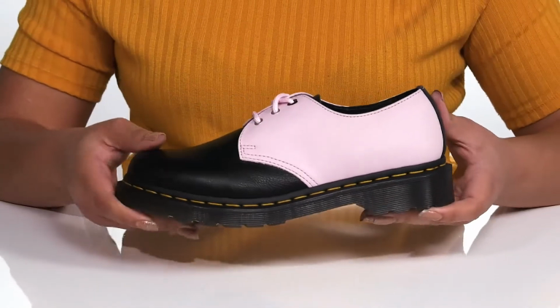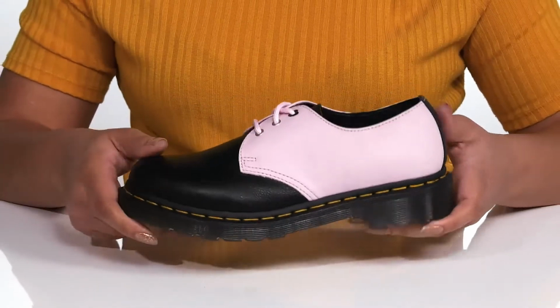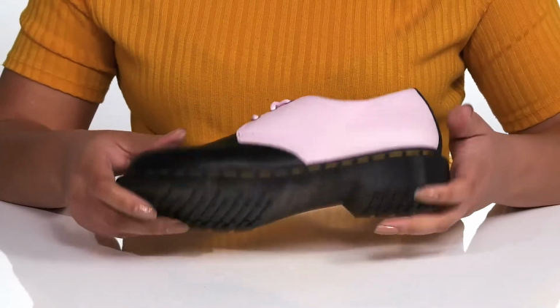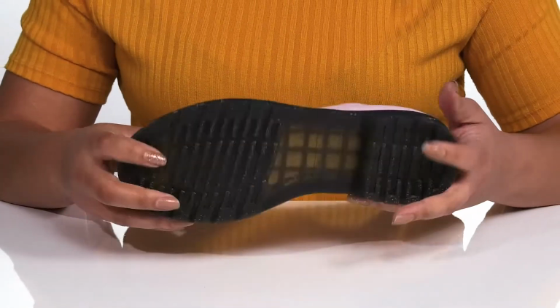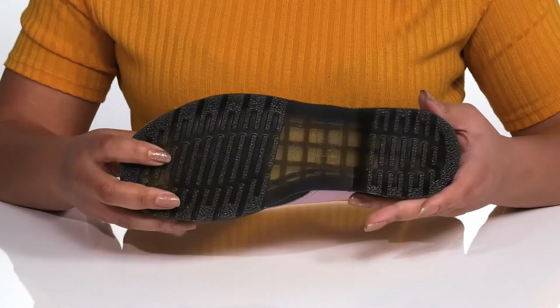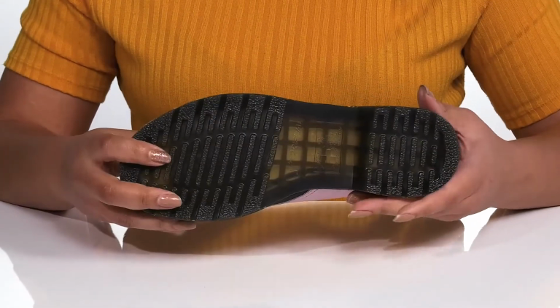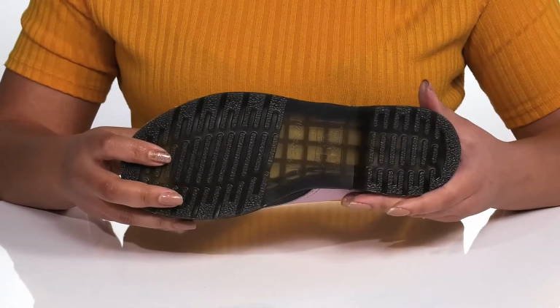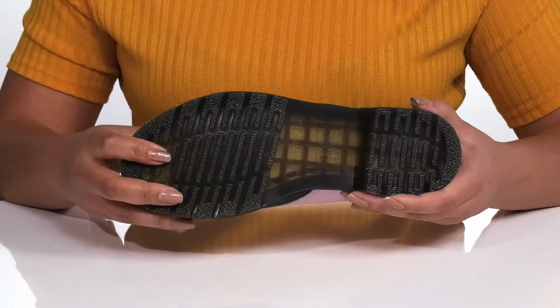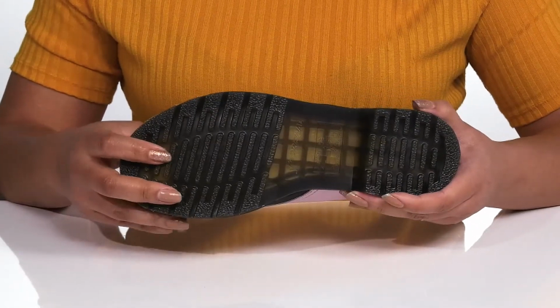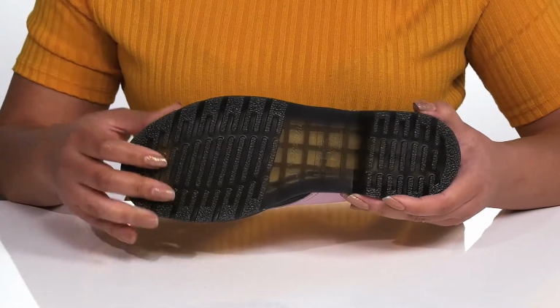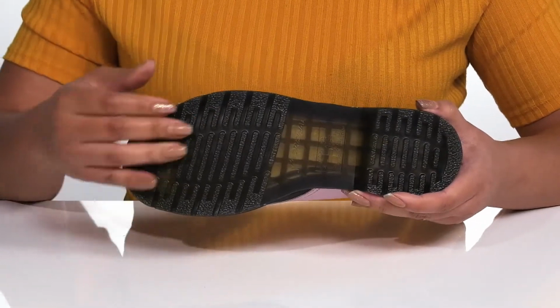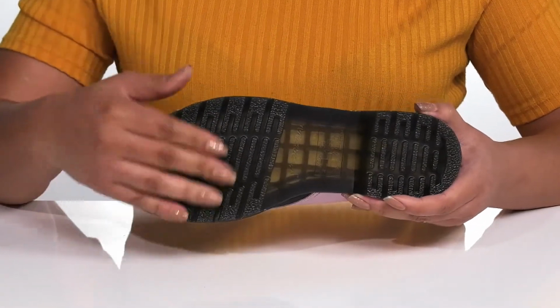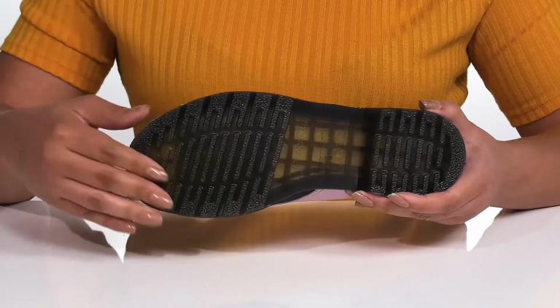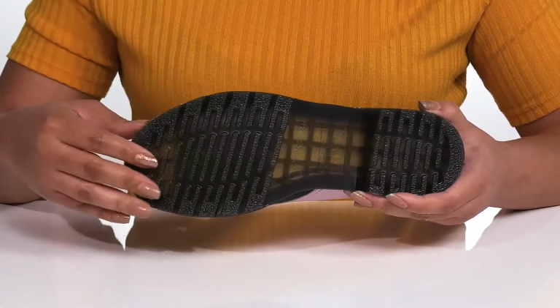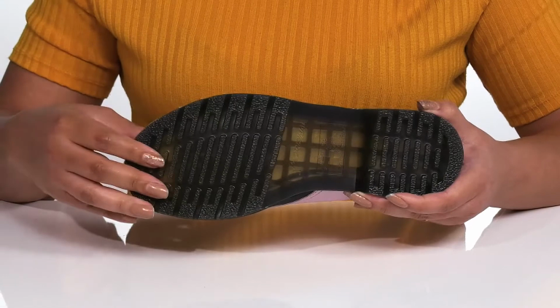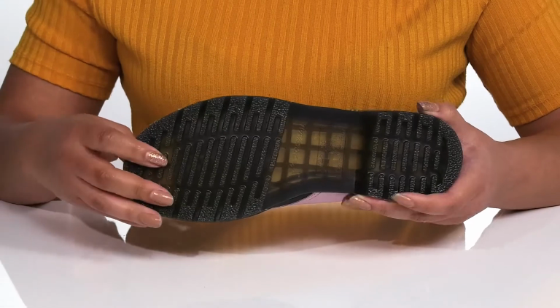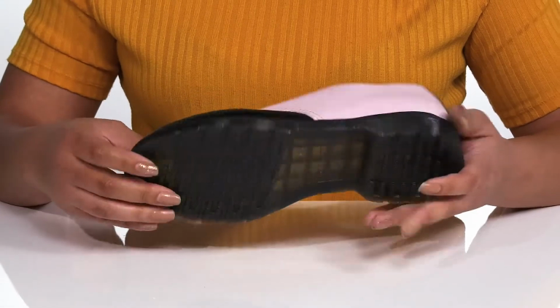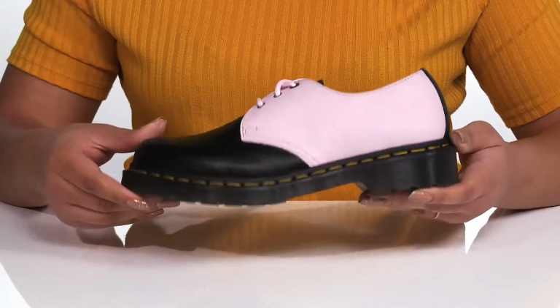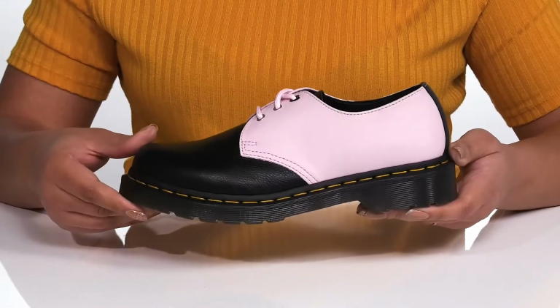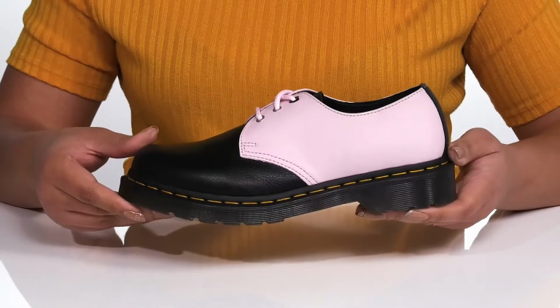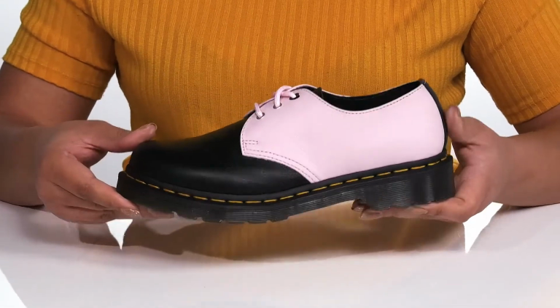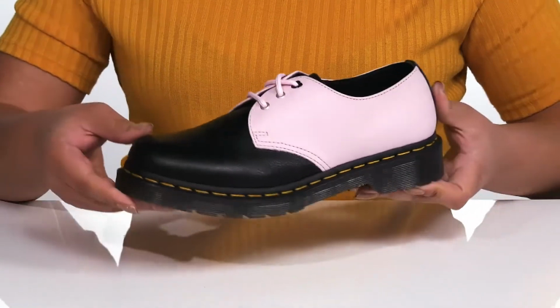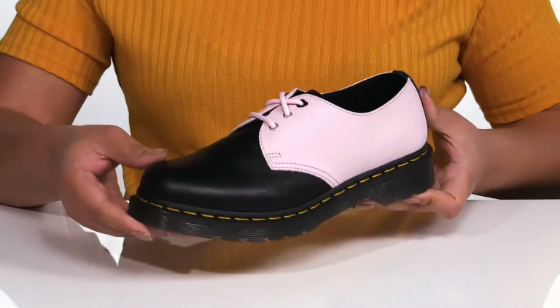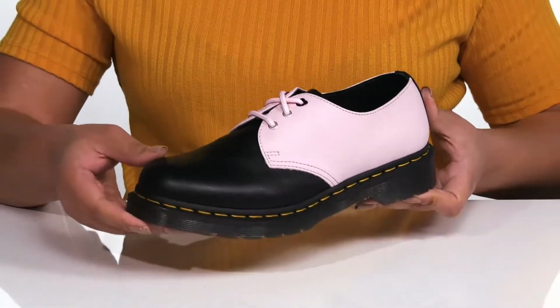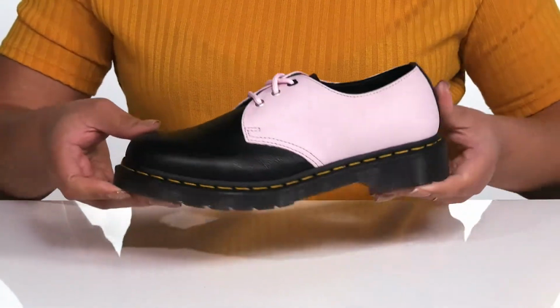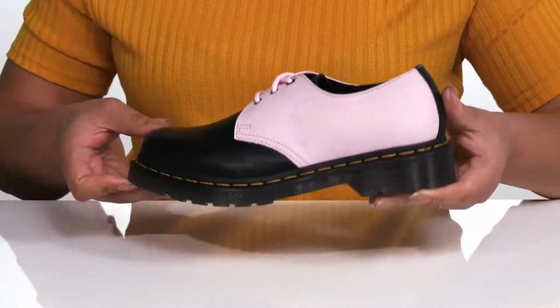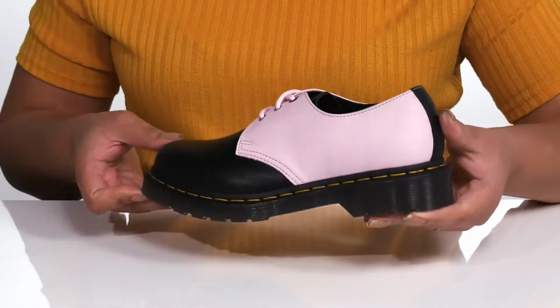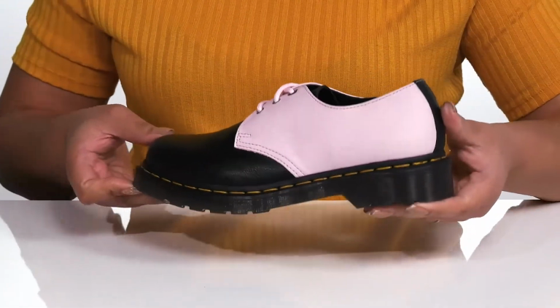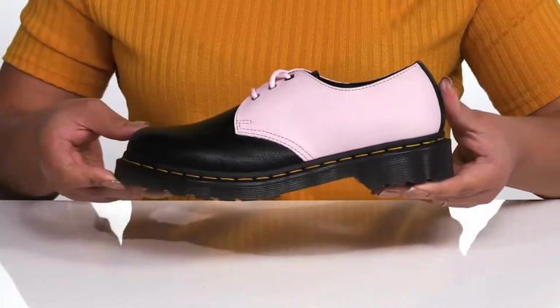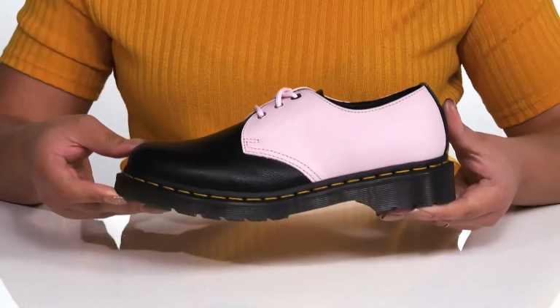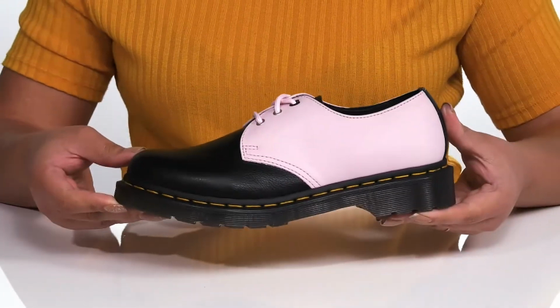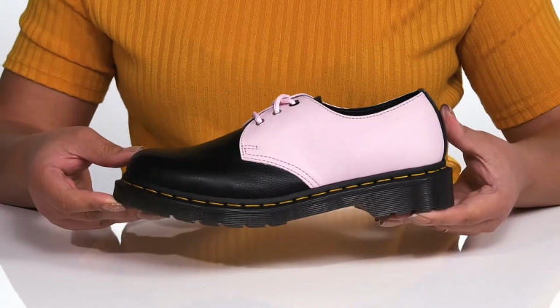It's all on top of a durable rubber outsole that is textured to give you the best grip. Show these off with a cute pair of dress slacks.